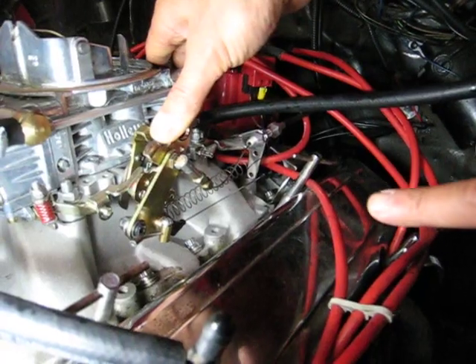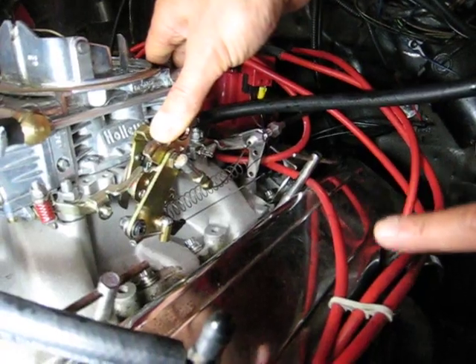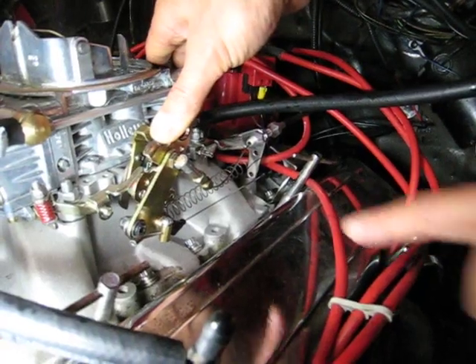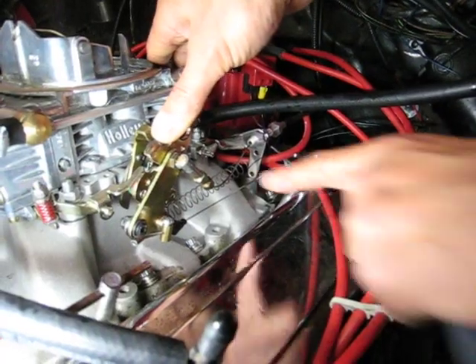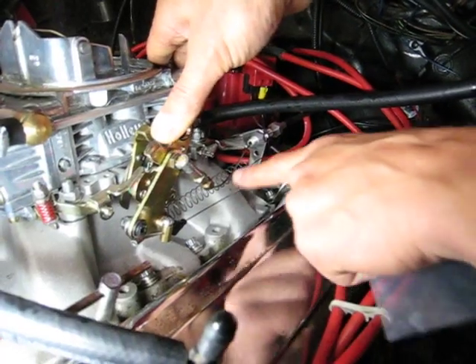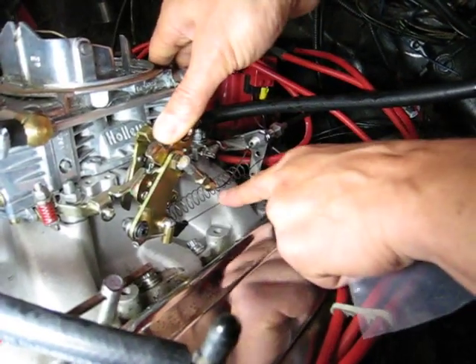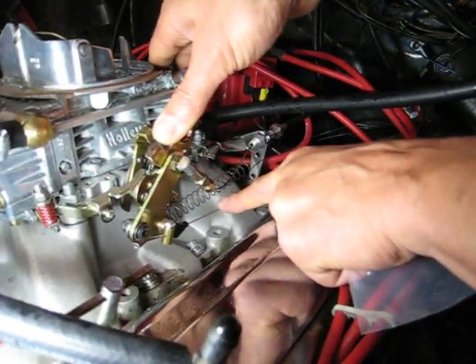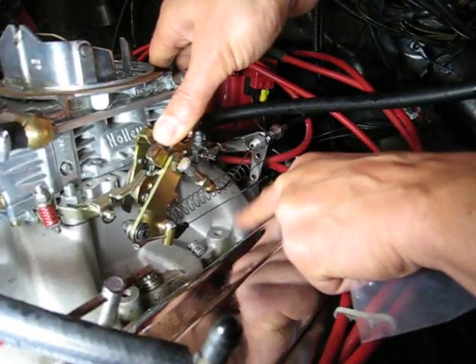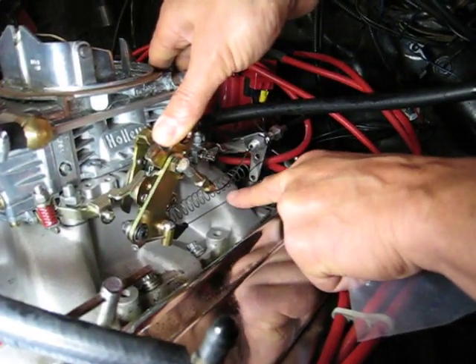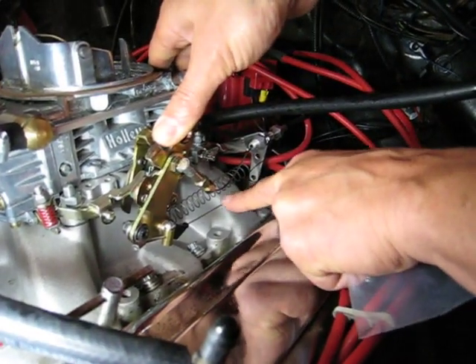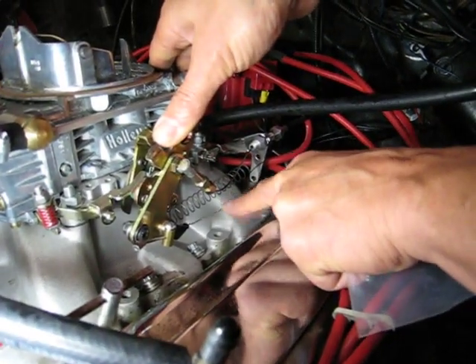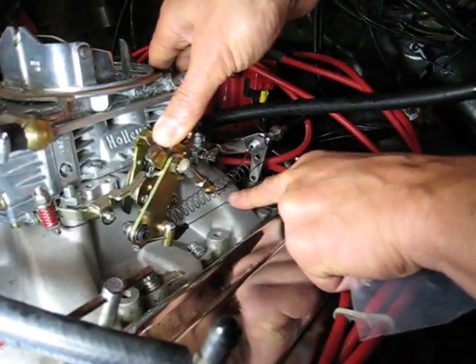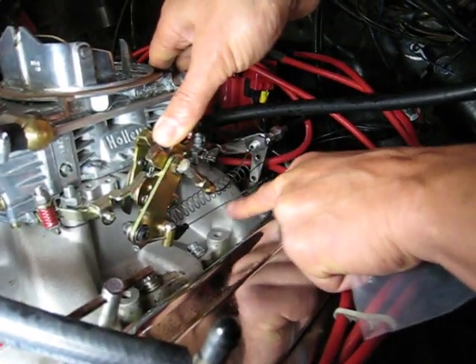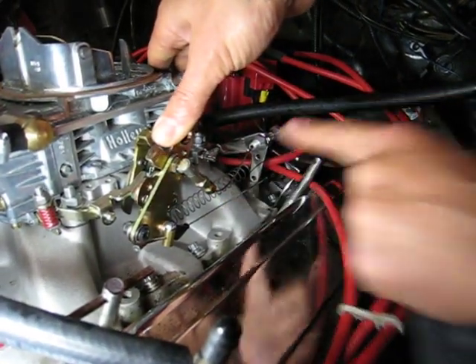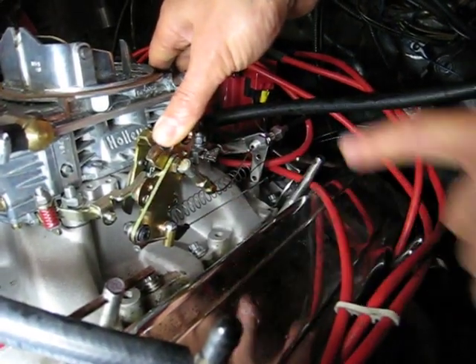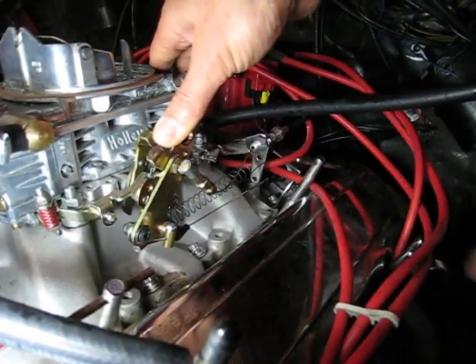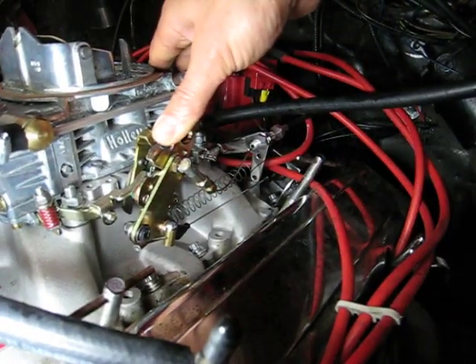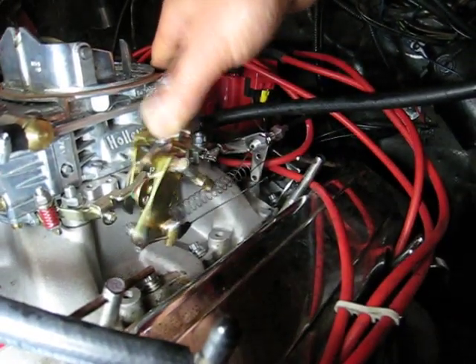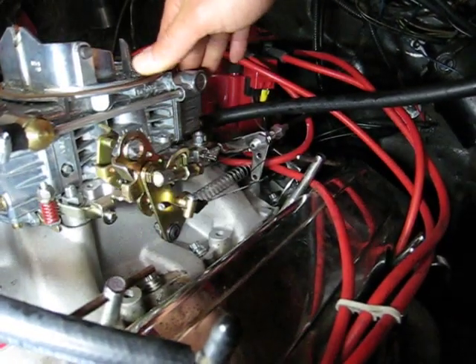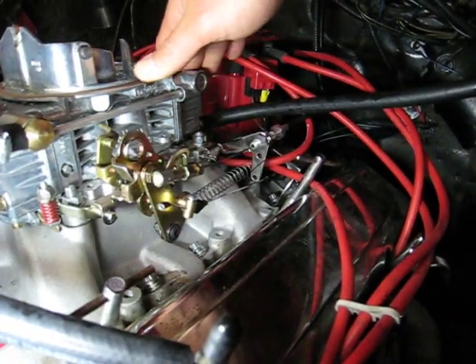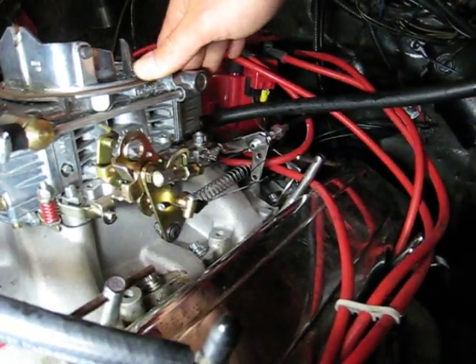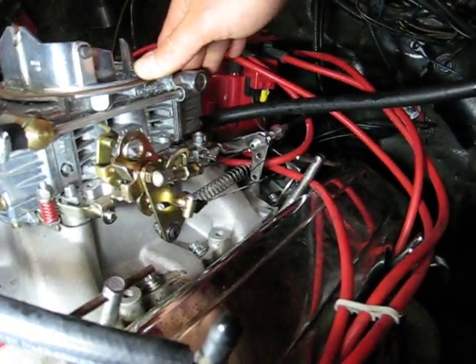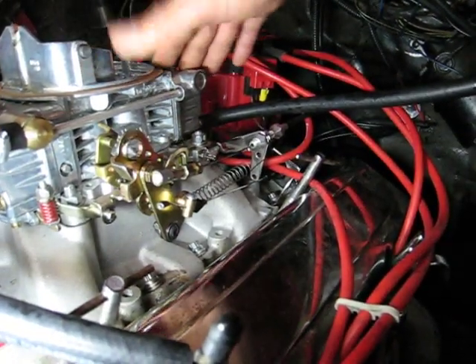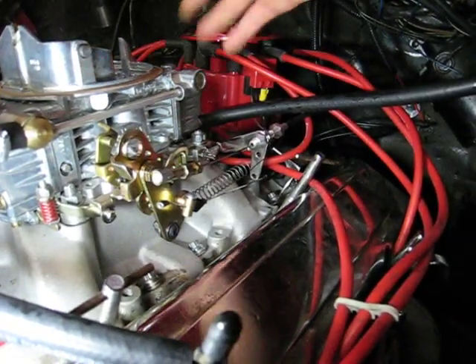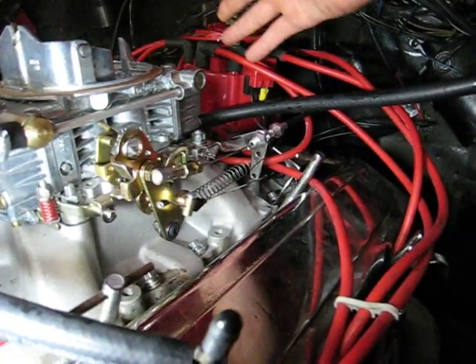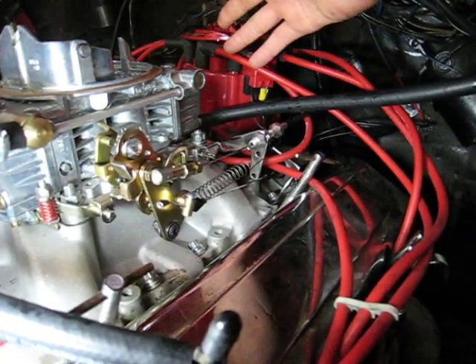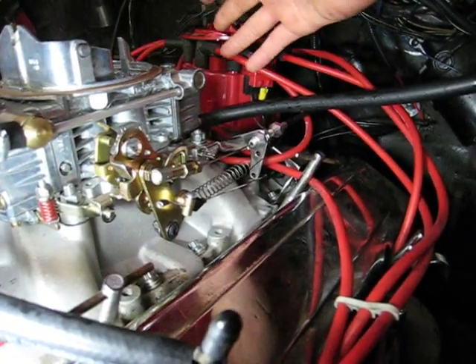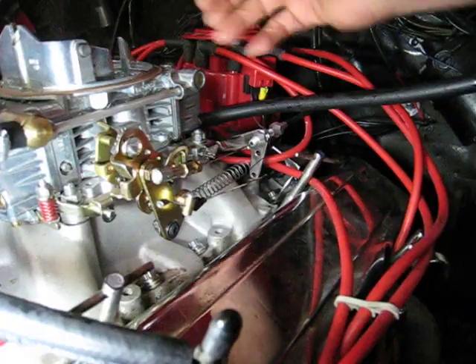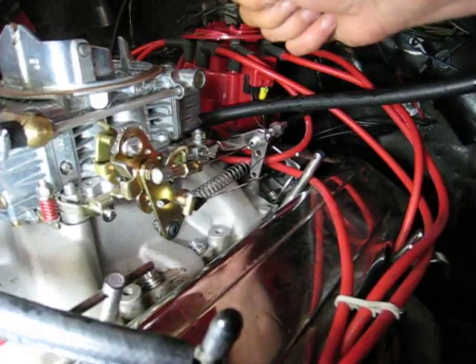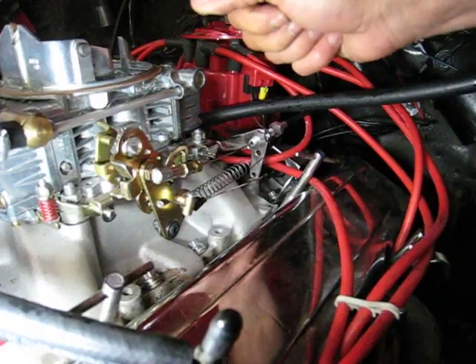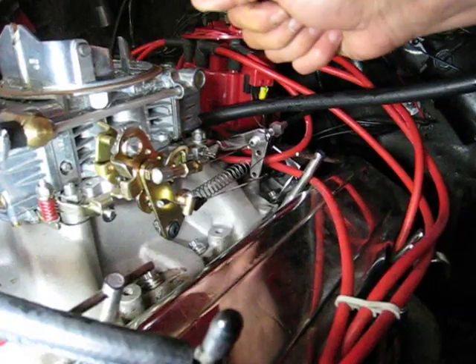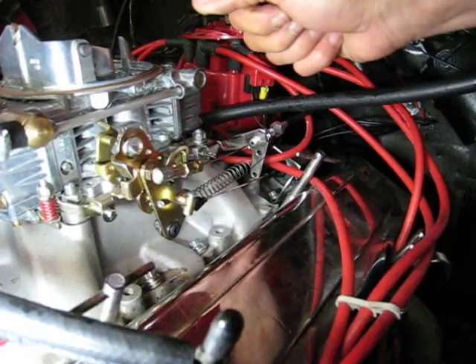Full throttle, tight TV cable, release it, it's set — you're good to go.